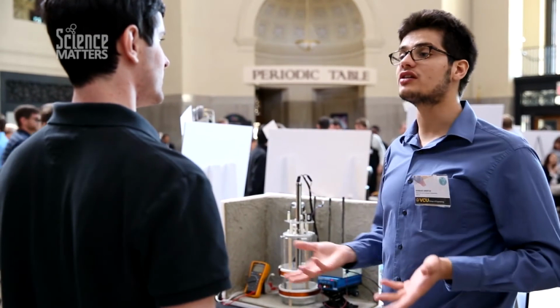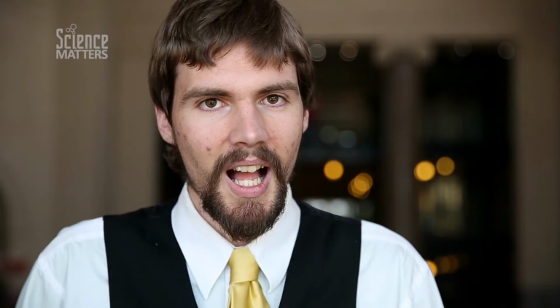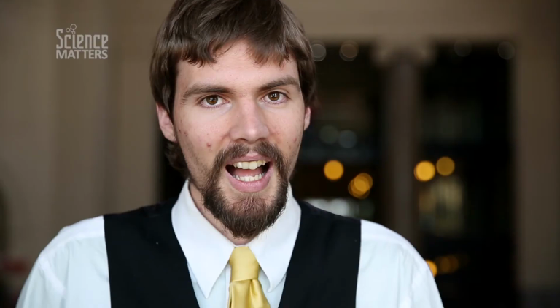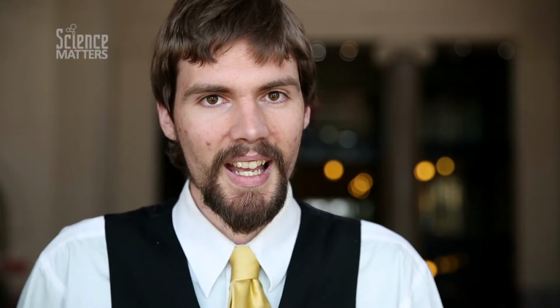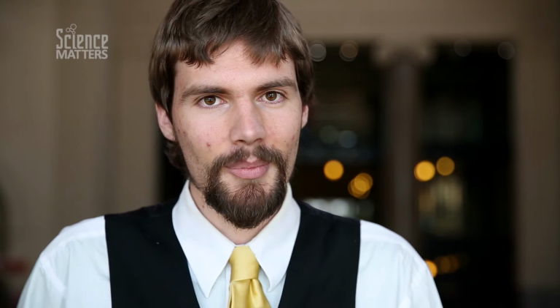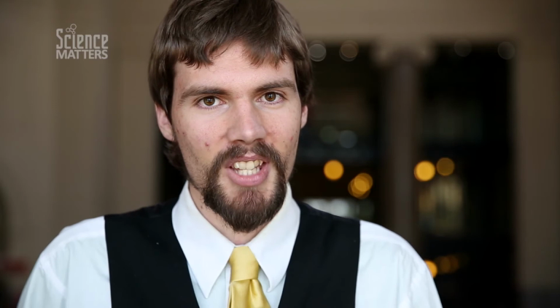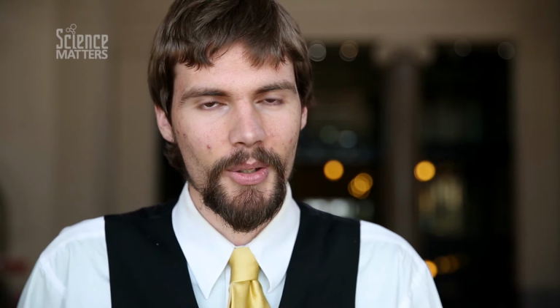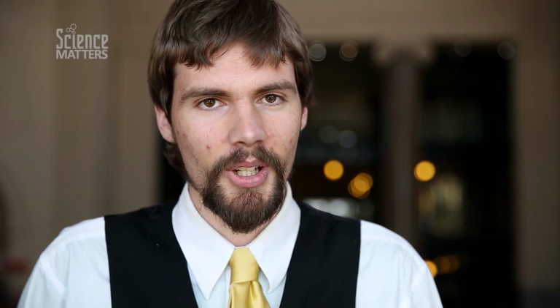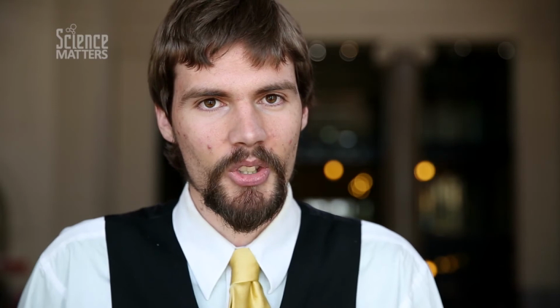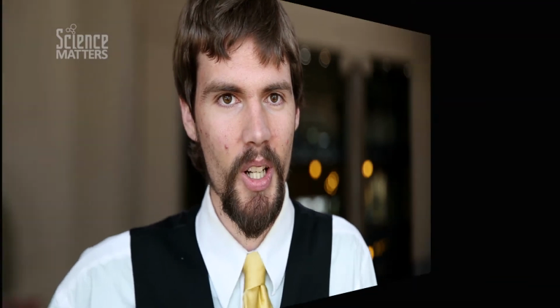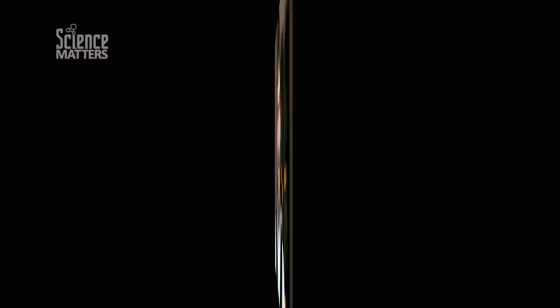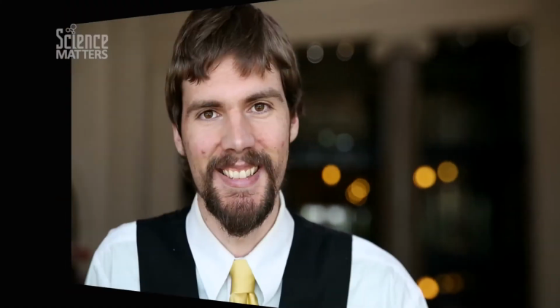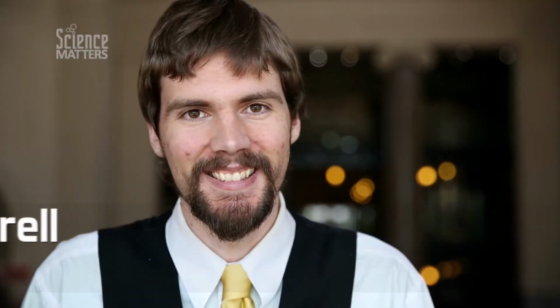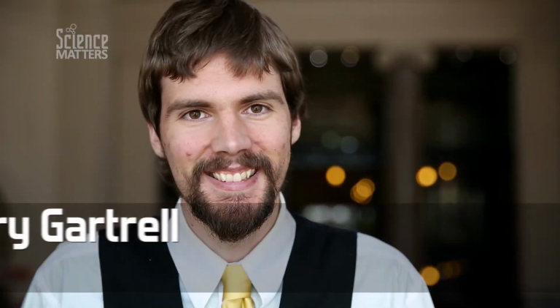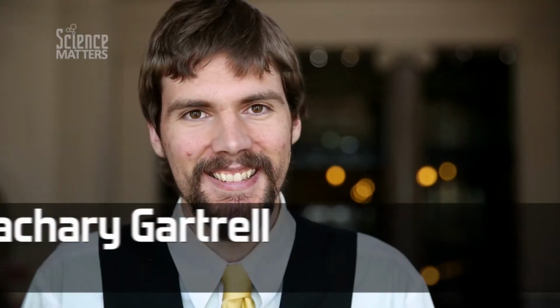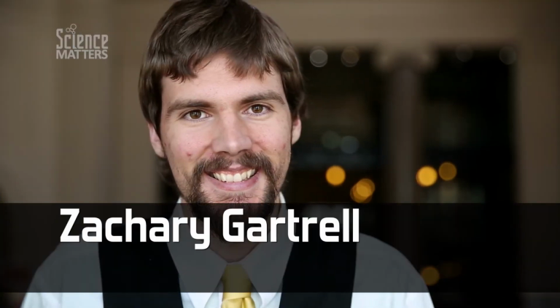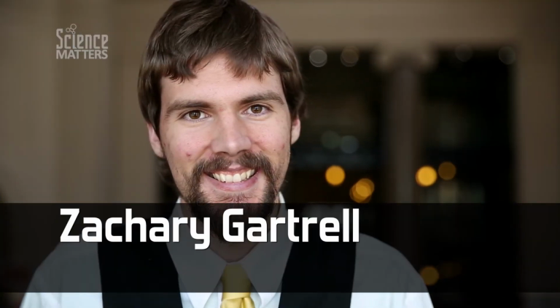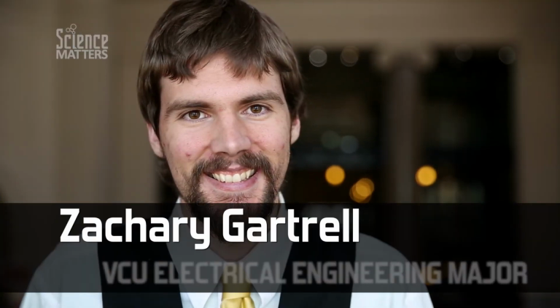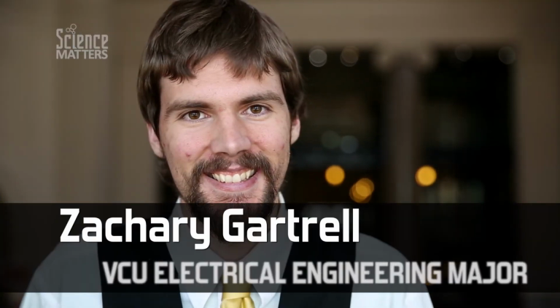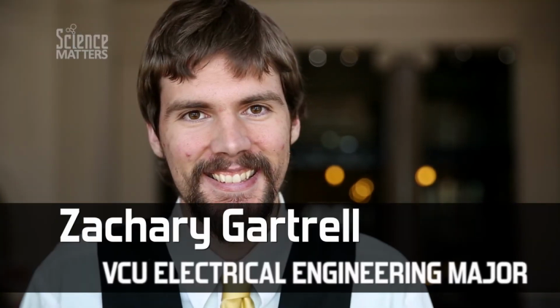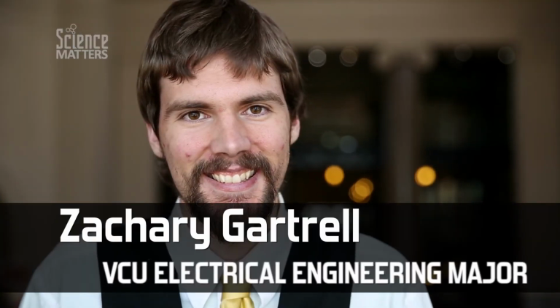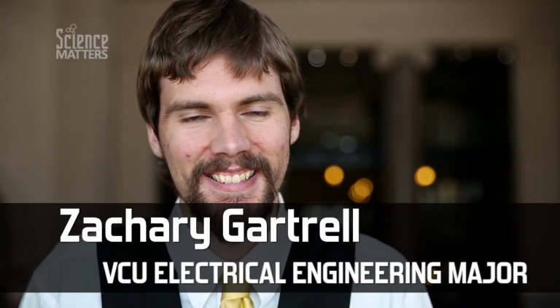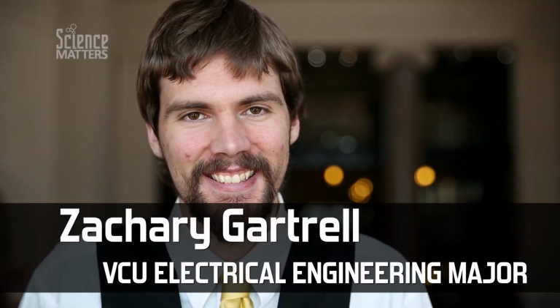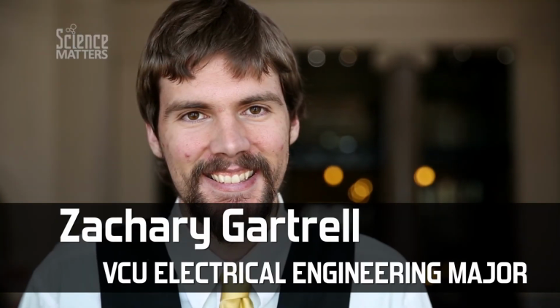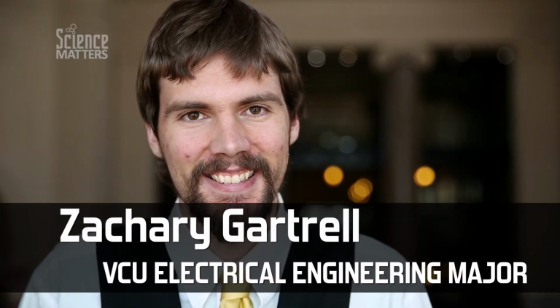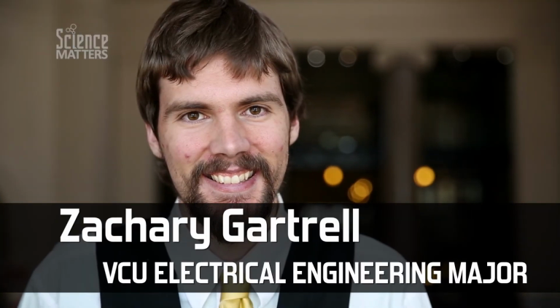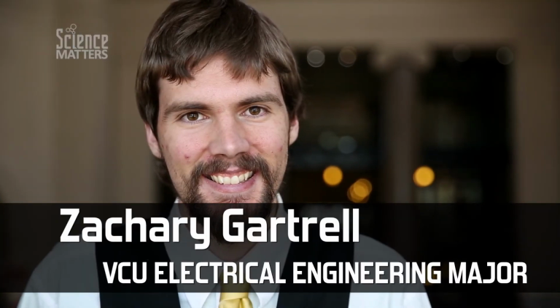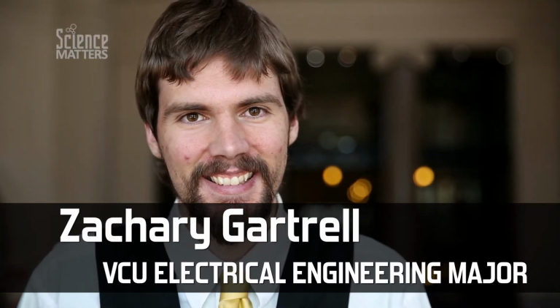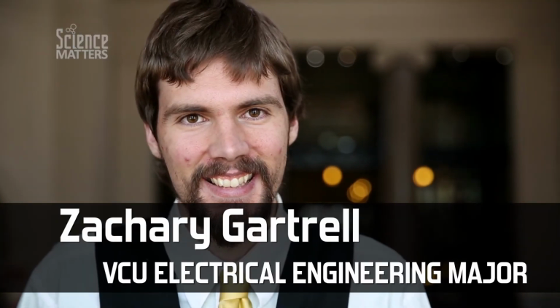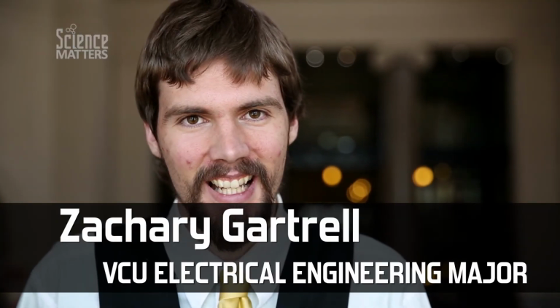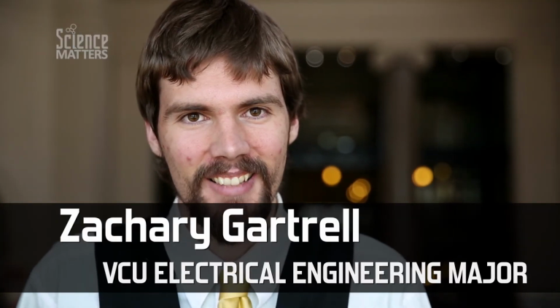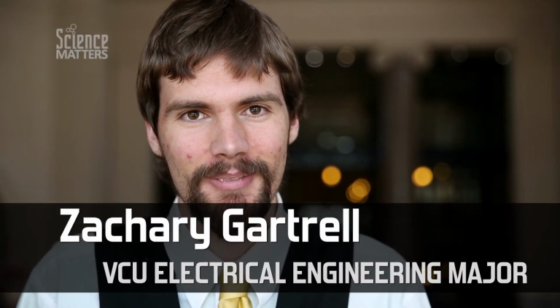Hi, I'm Zachary Gartrell and I'm a student at VCU studying electrical engineering.